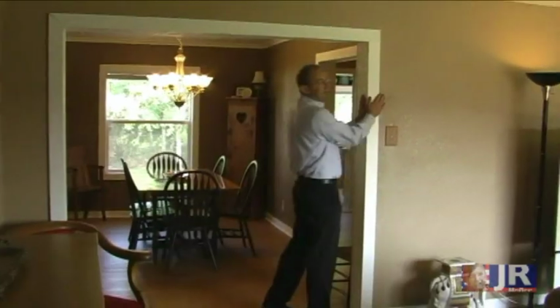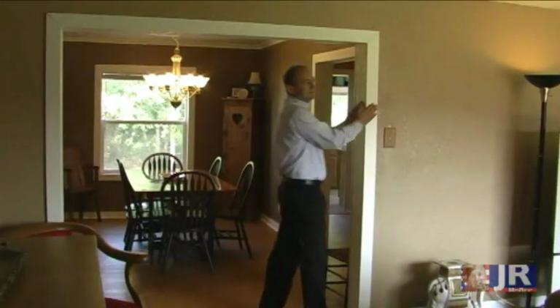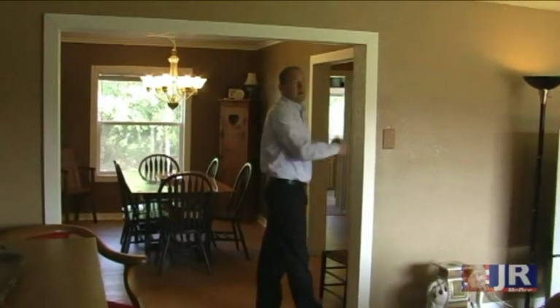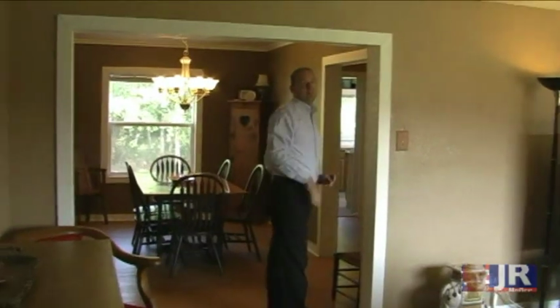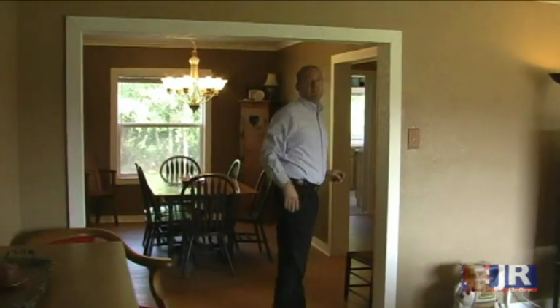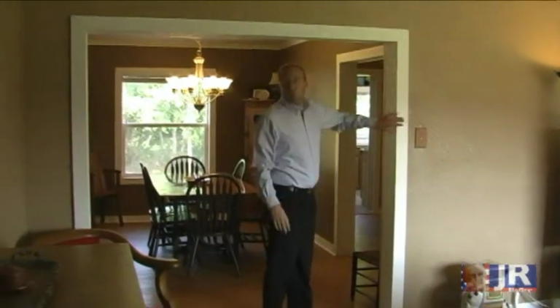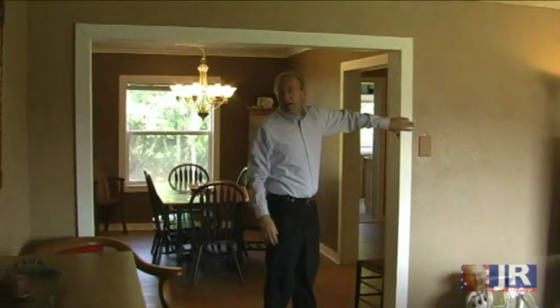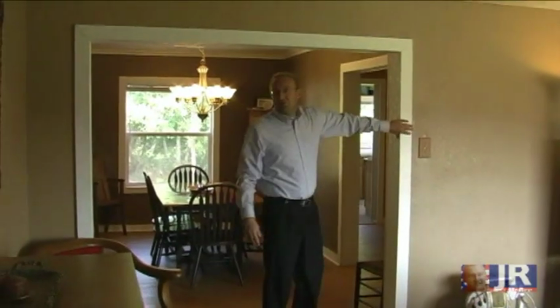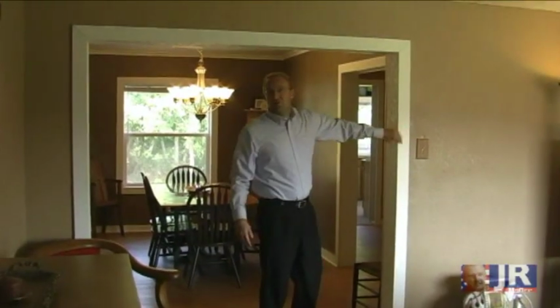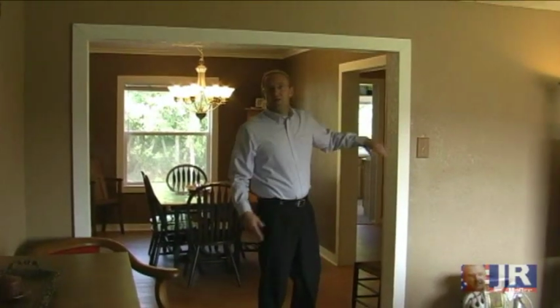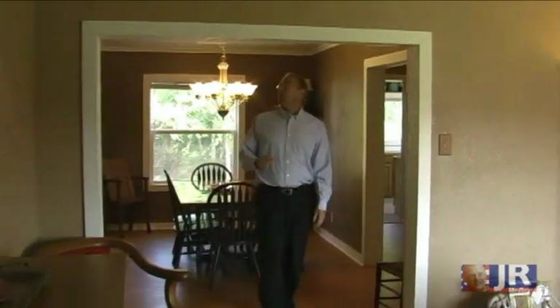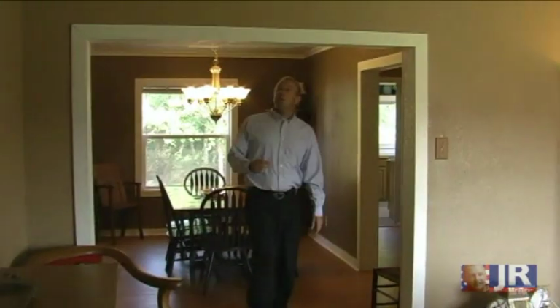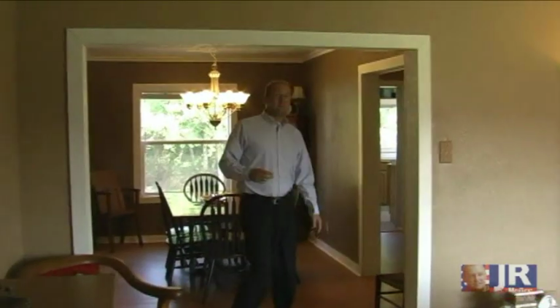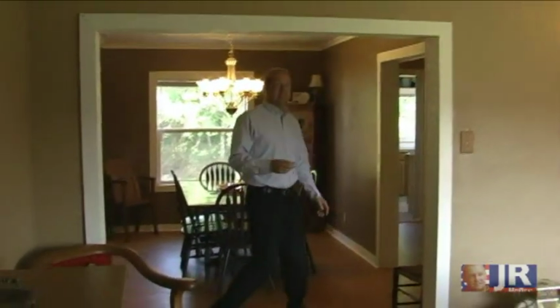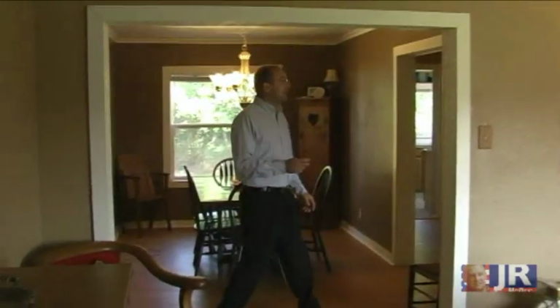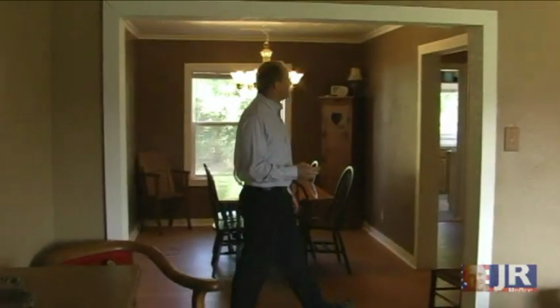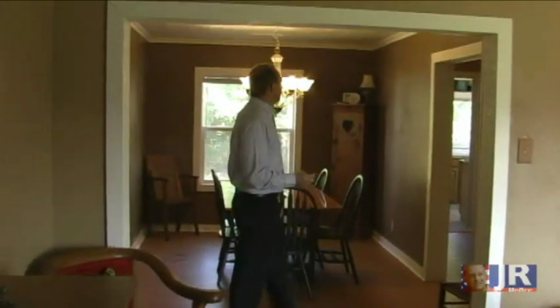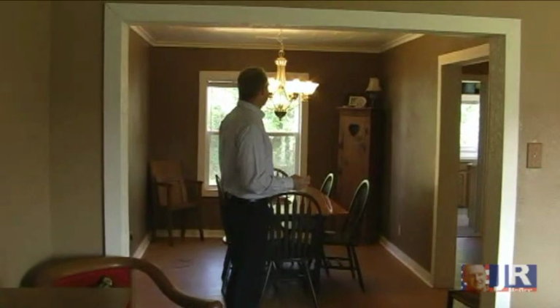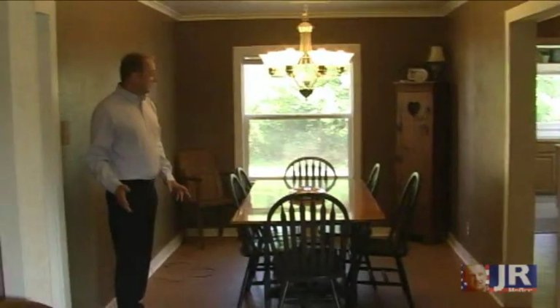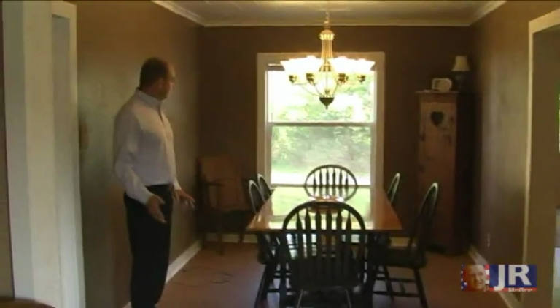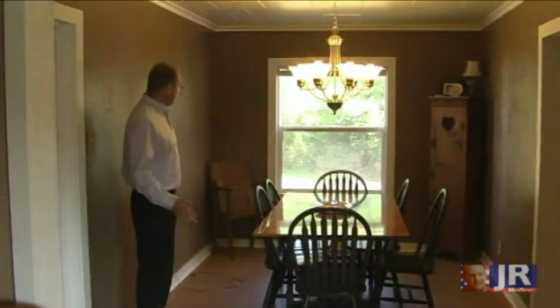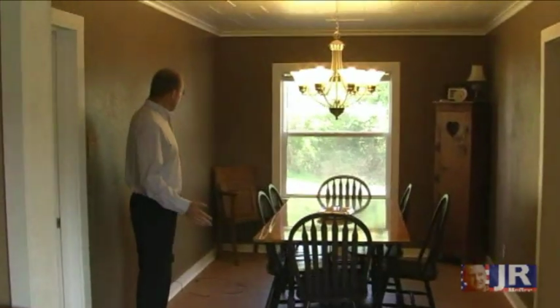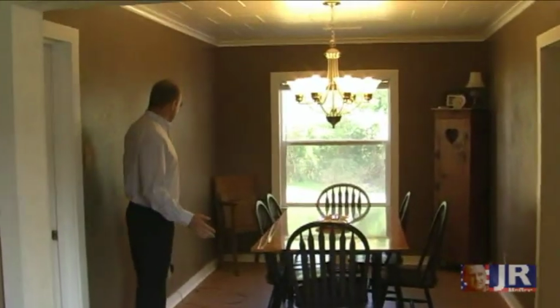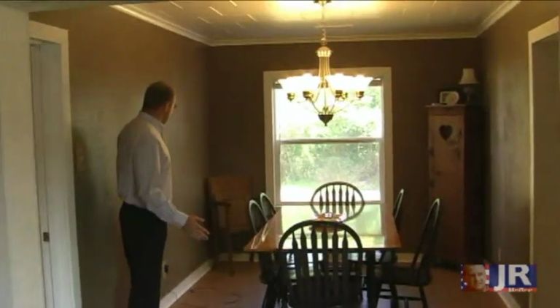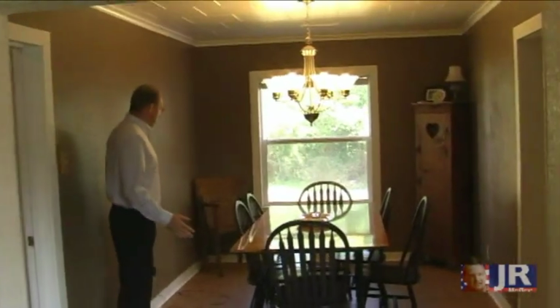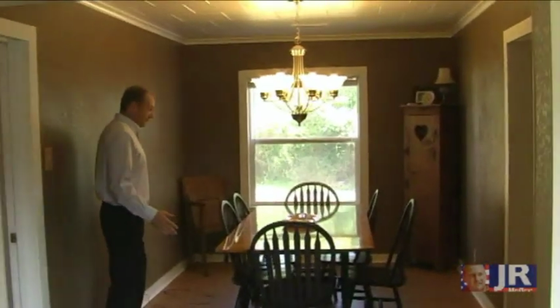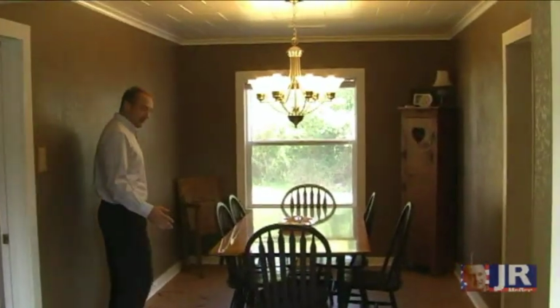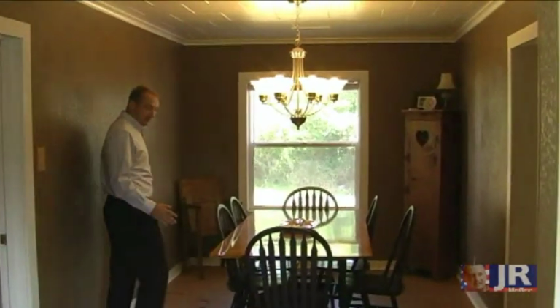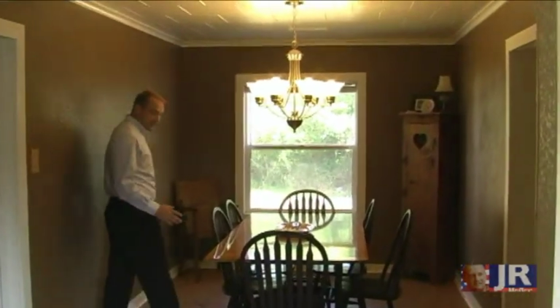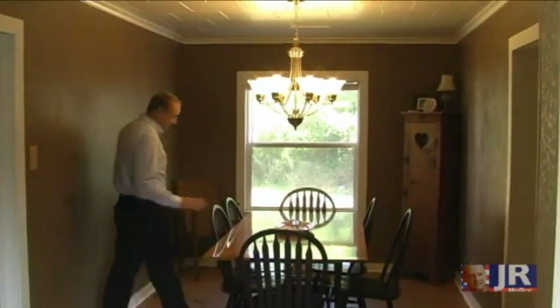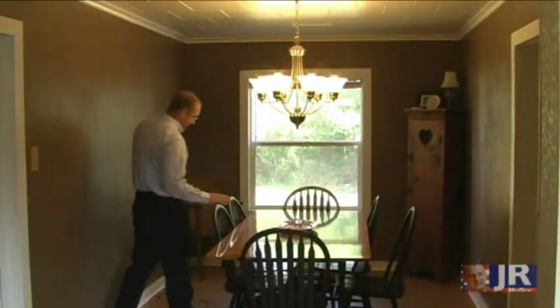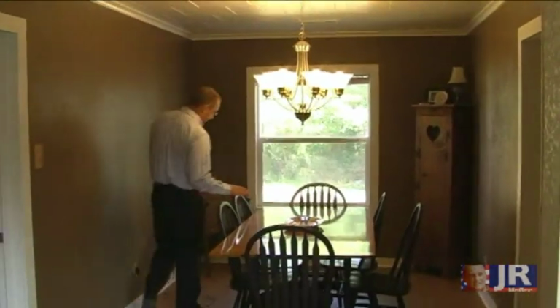Earth tones, white trim — oh look at the dining room. You can fit a lot of people in here.